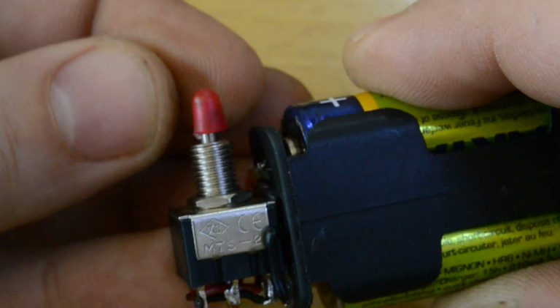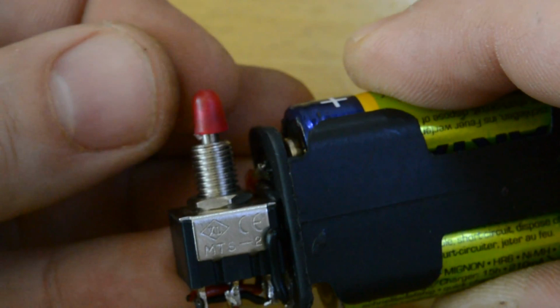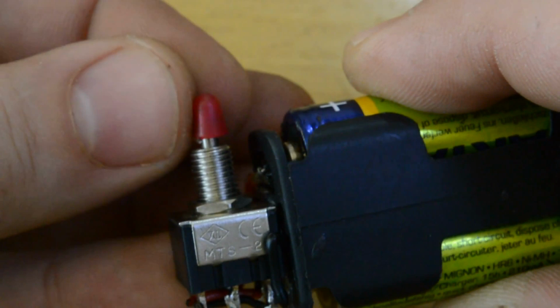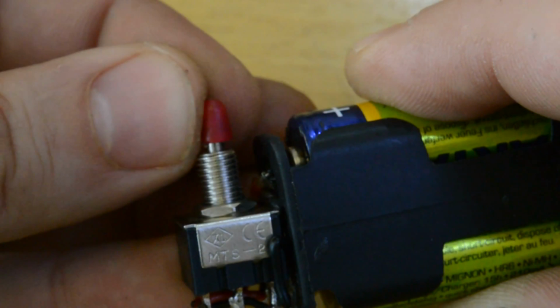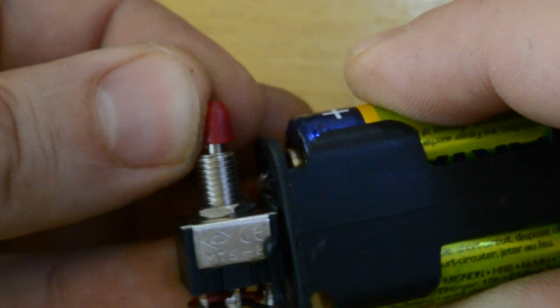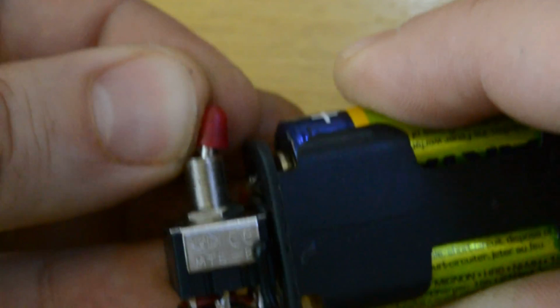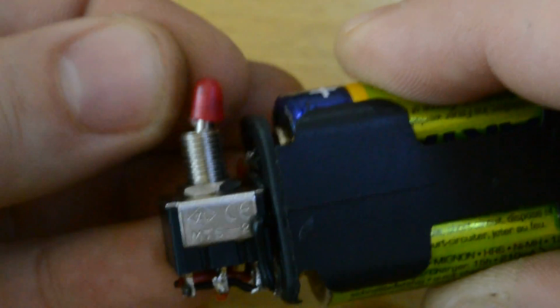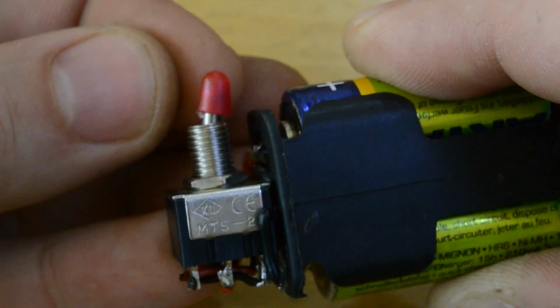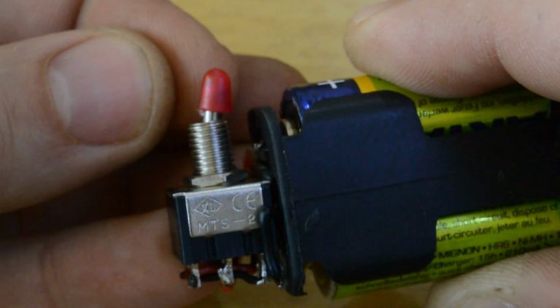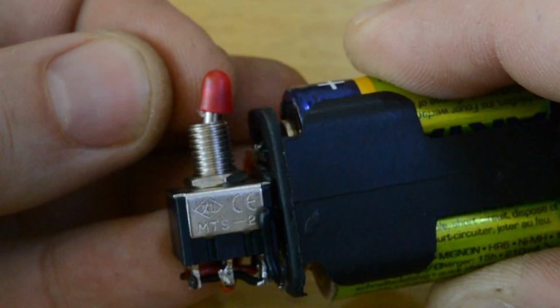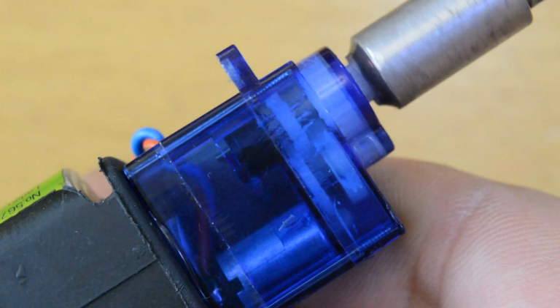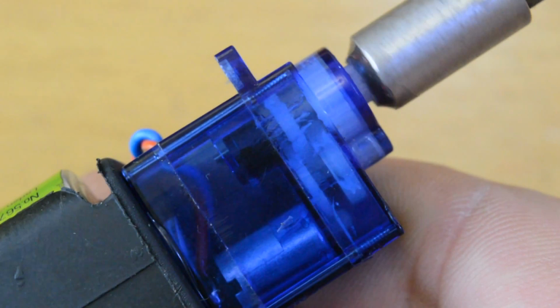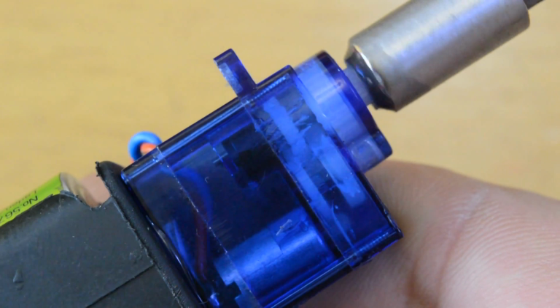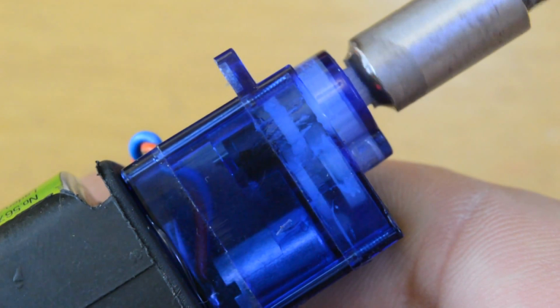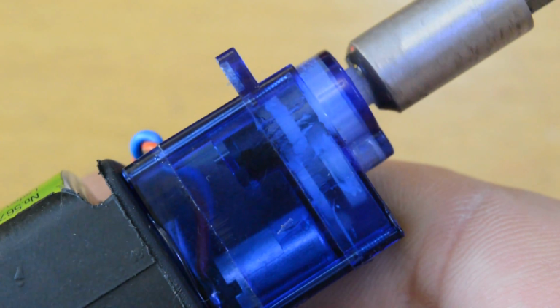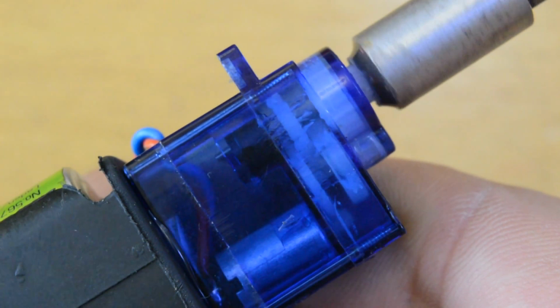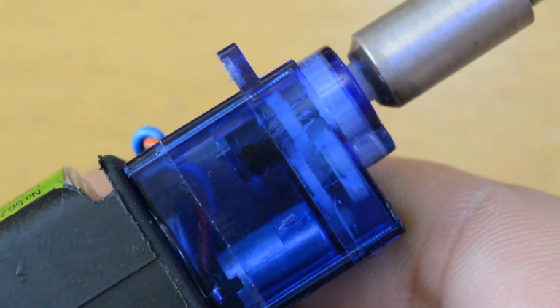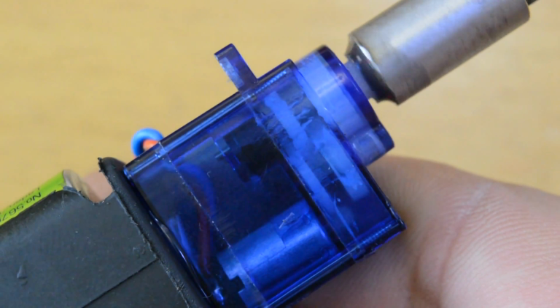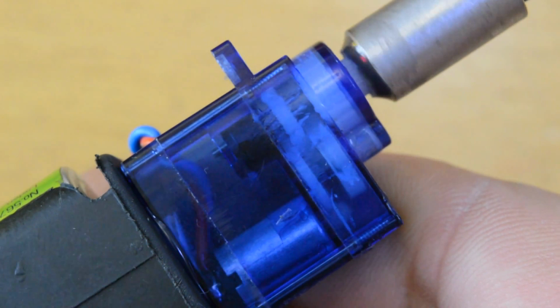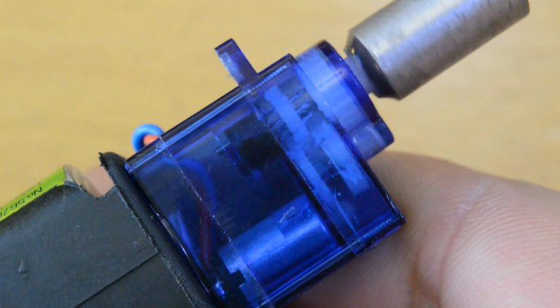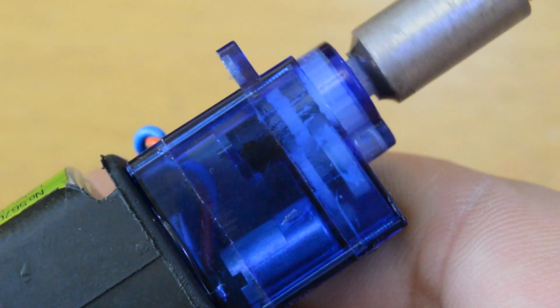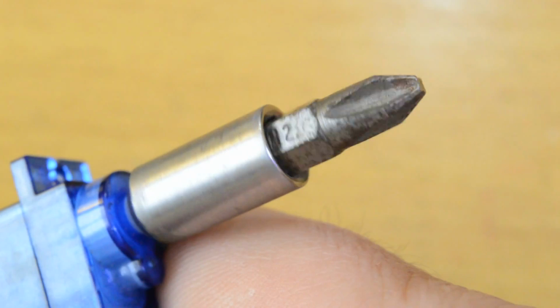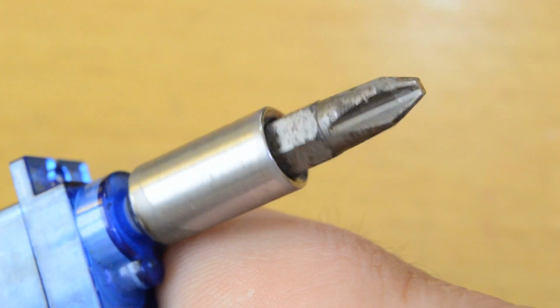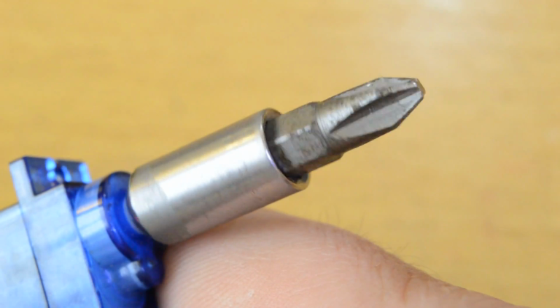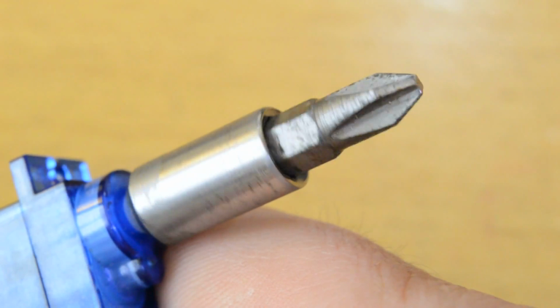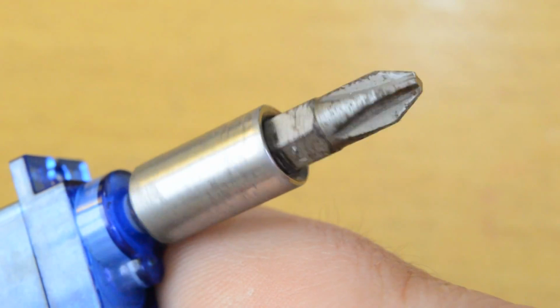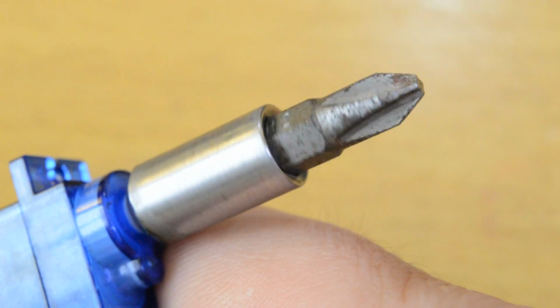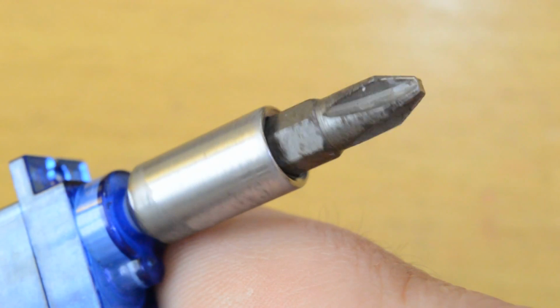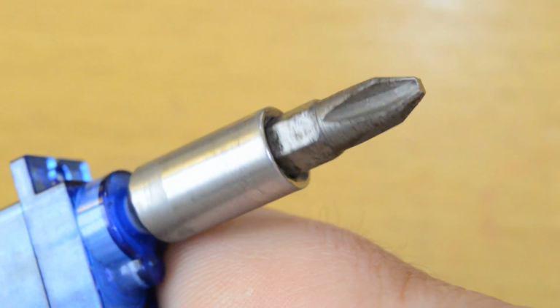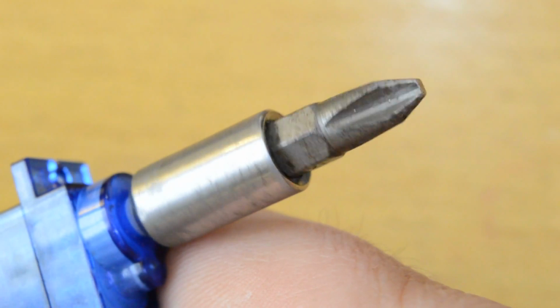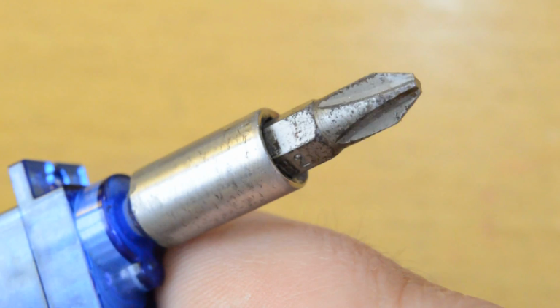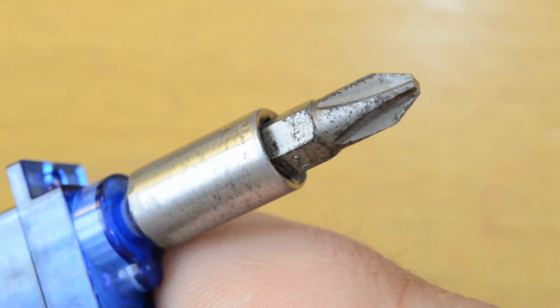Mini electric screwdriver with enough power and battery operated. Let's make it.